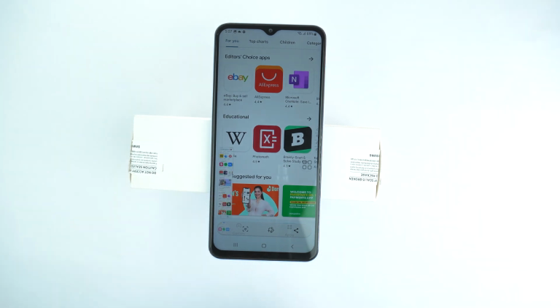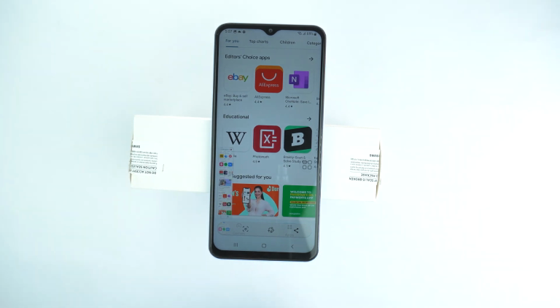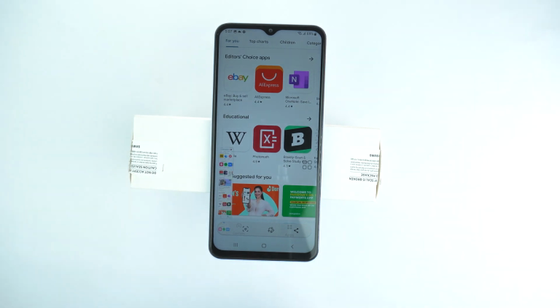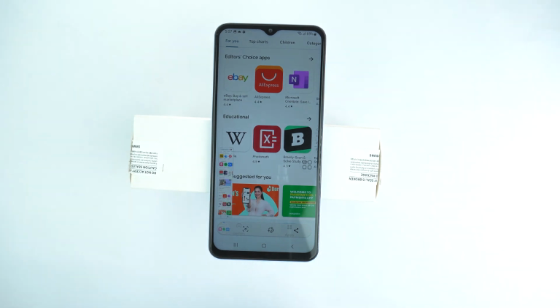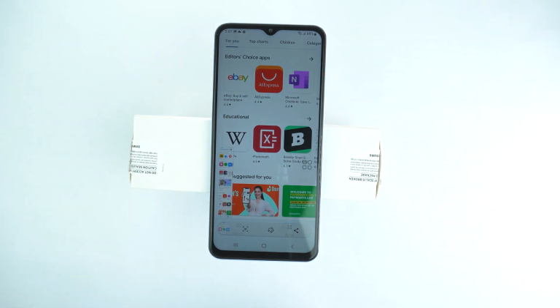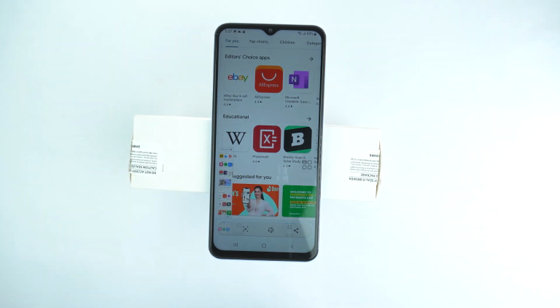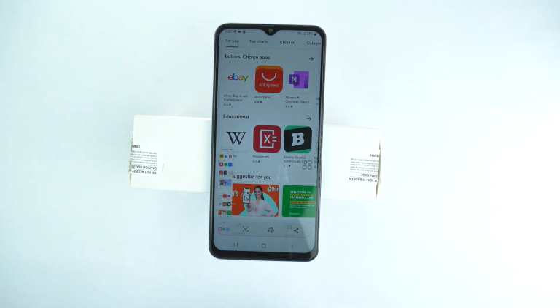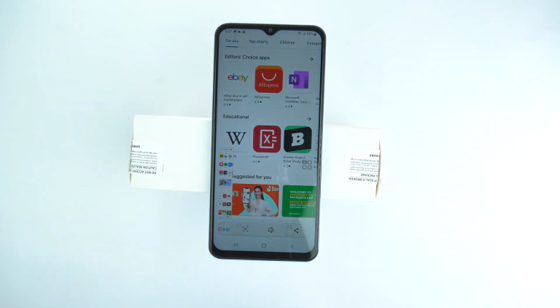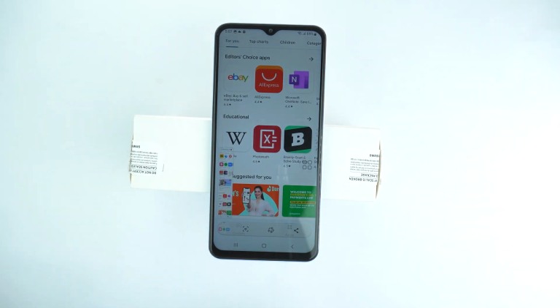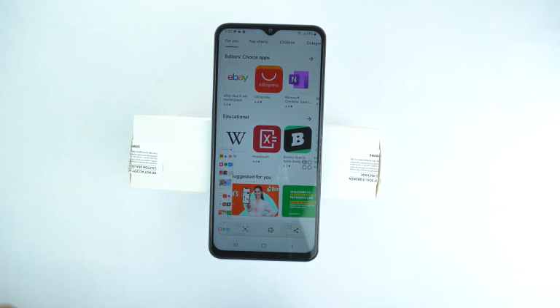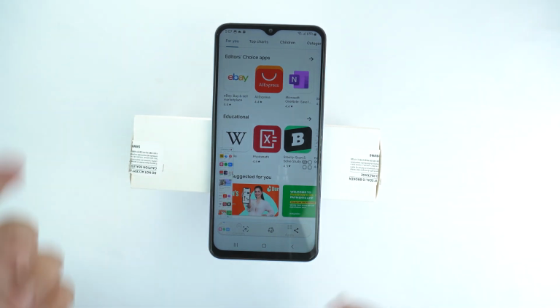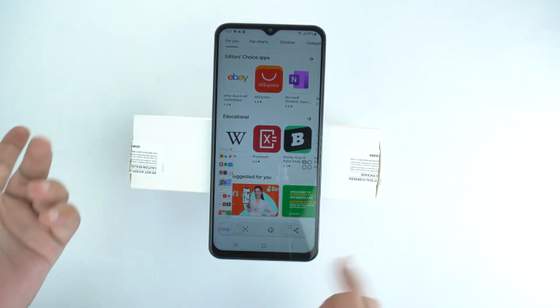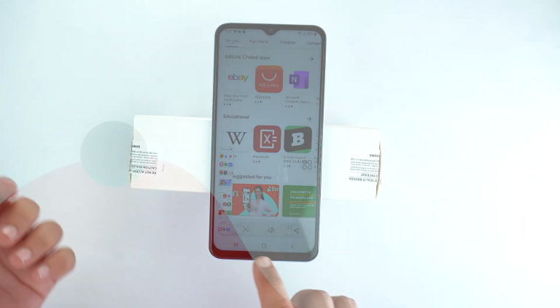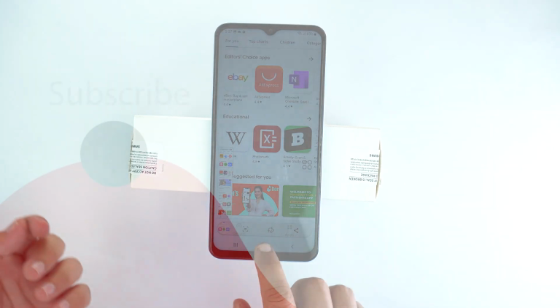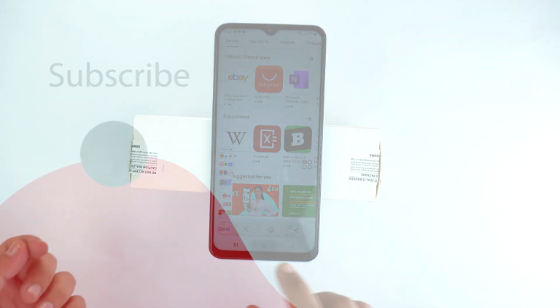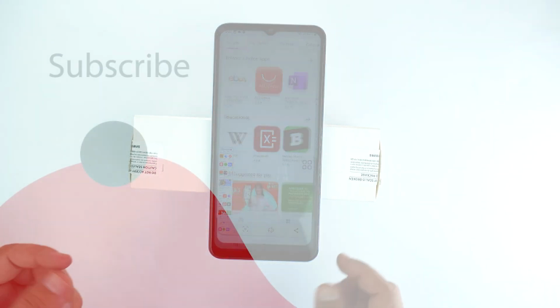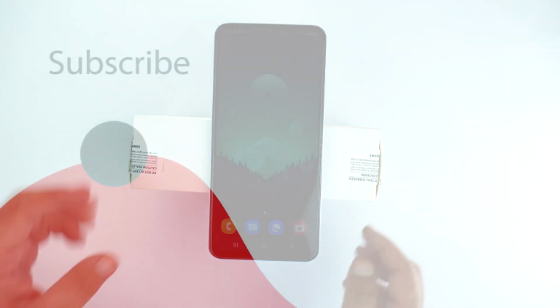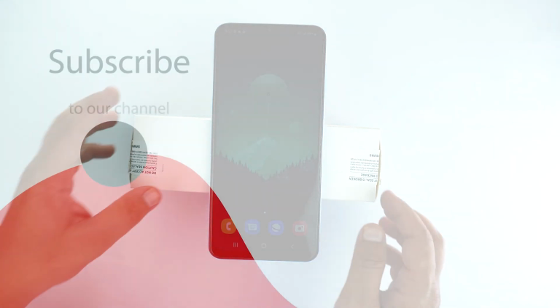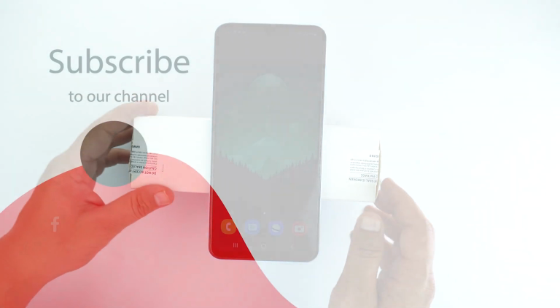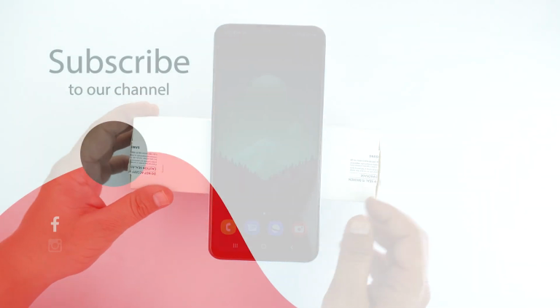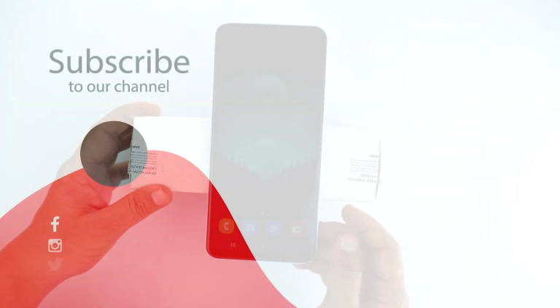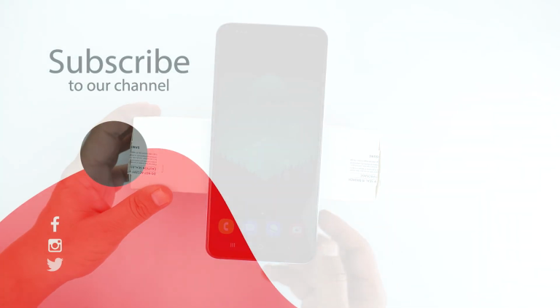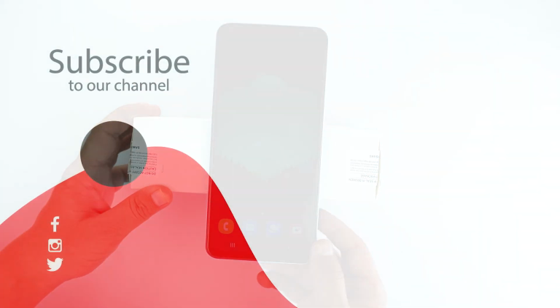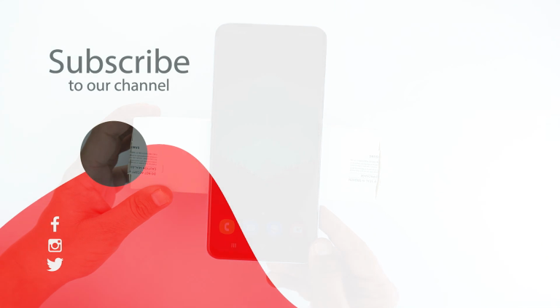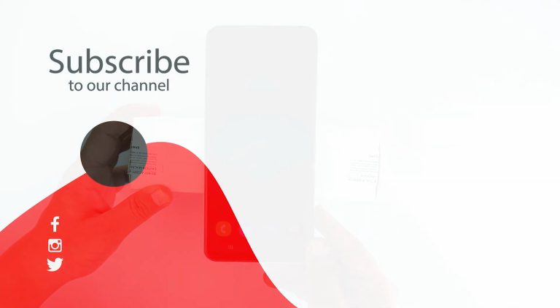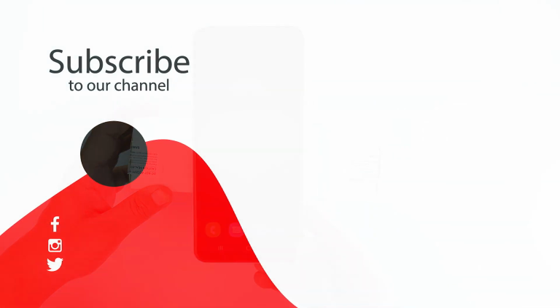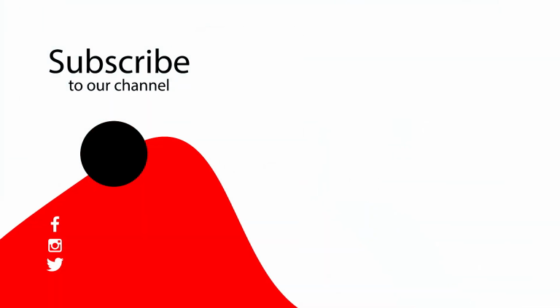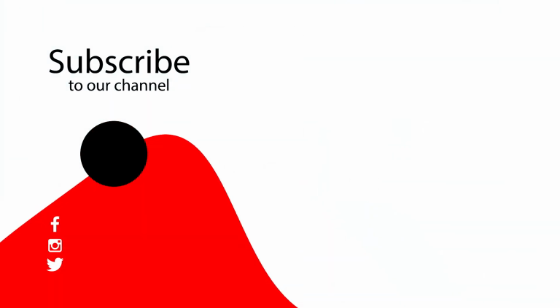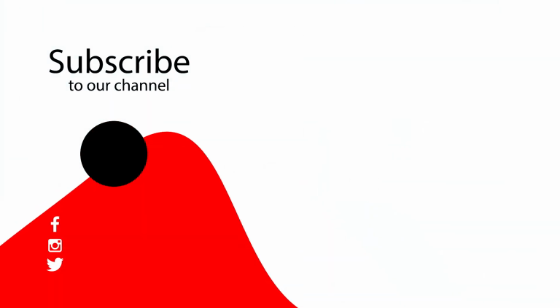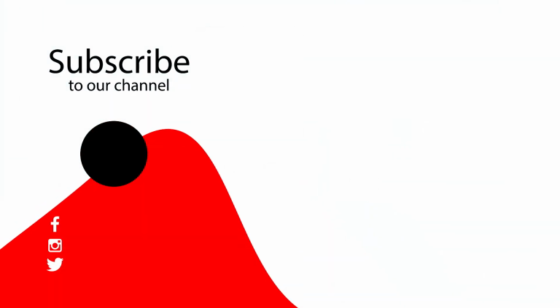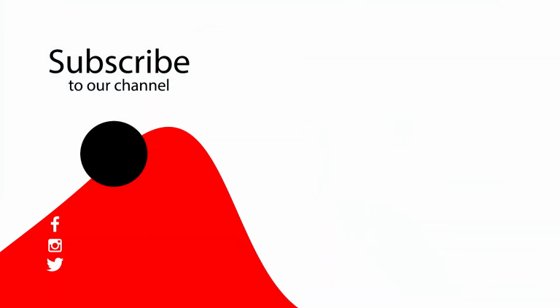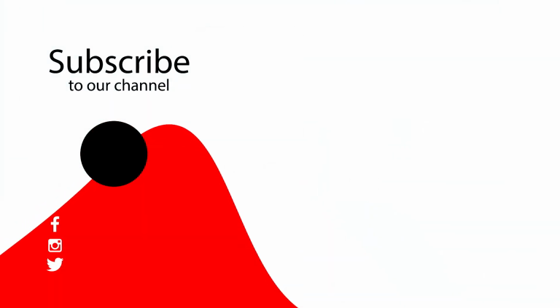If you found this video helpful, then please like it and subscribe to our channel. See you in the next video. Take care.